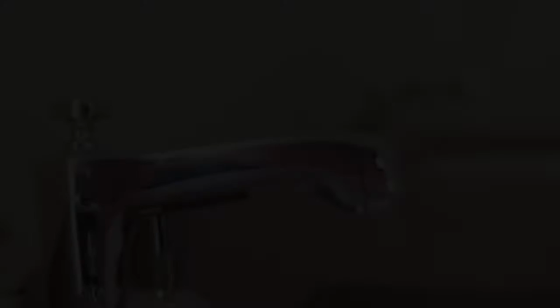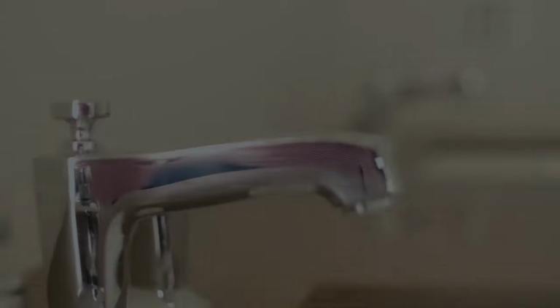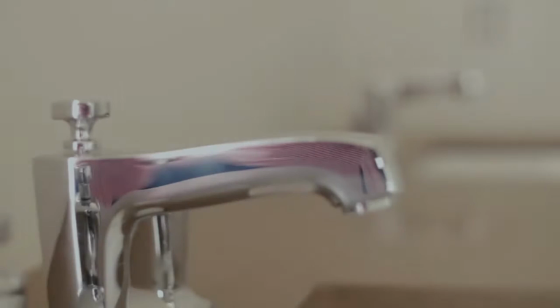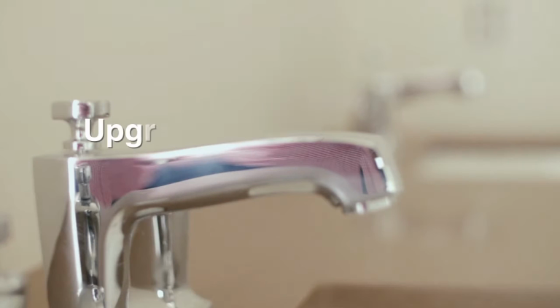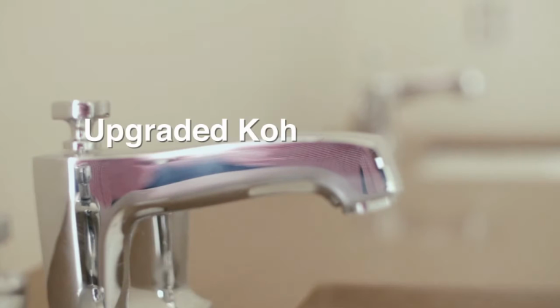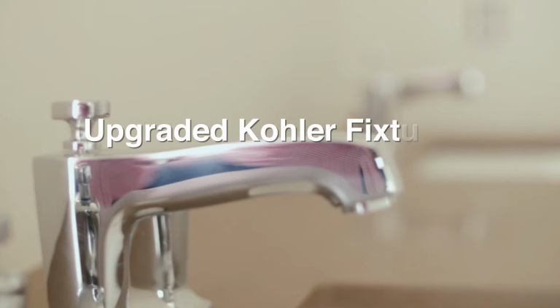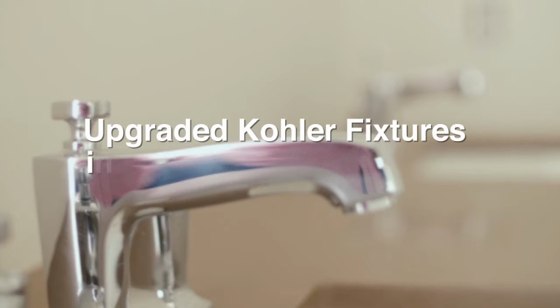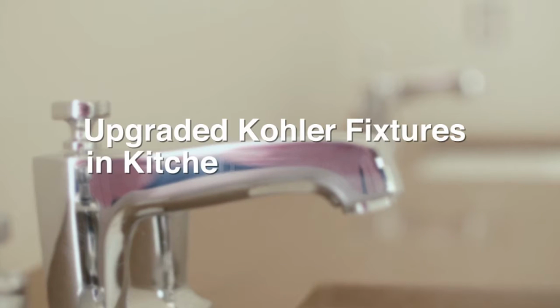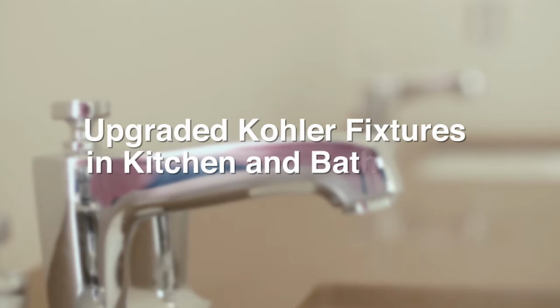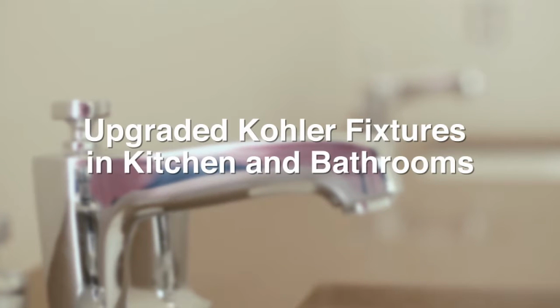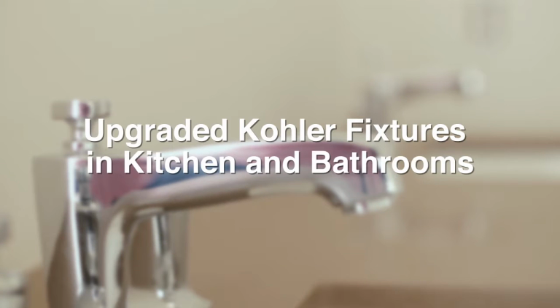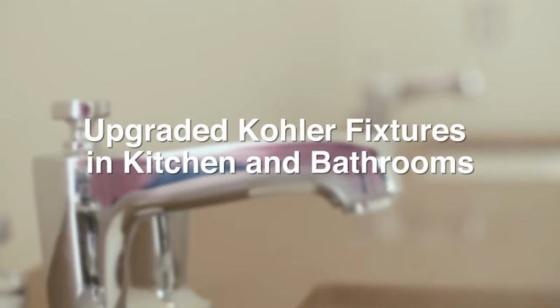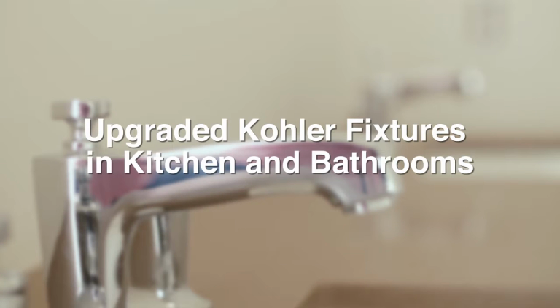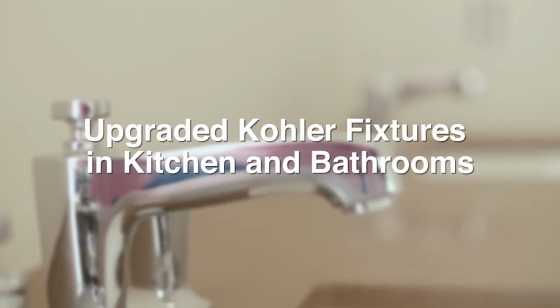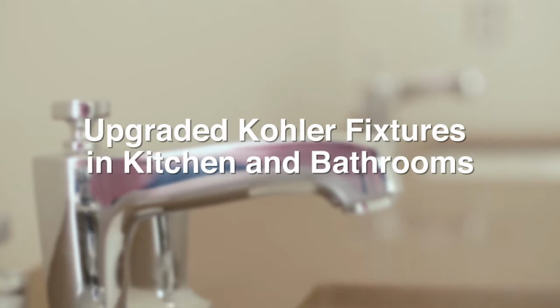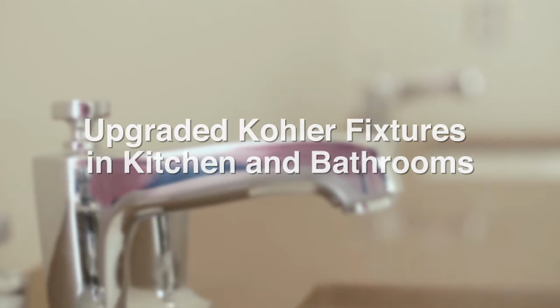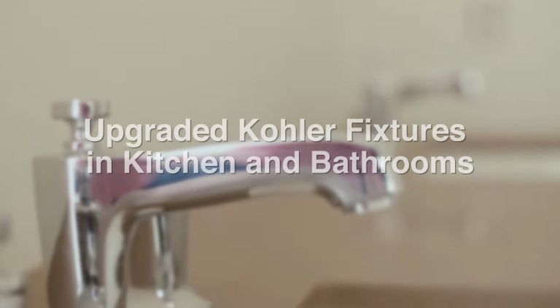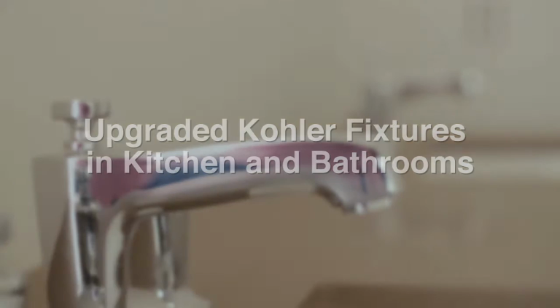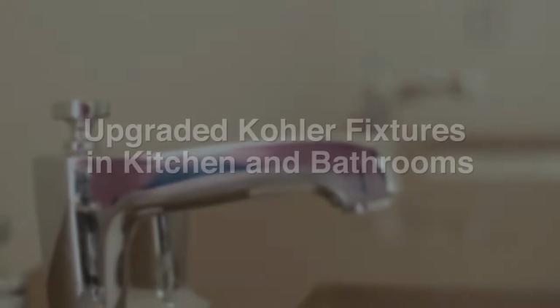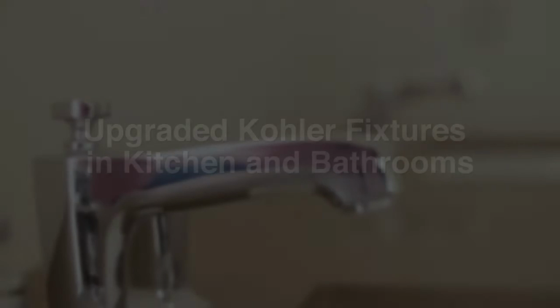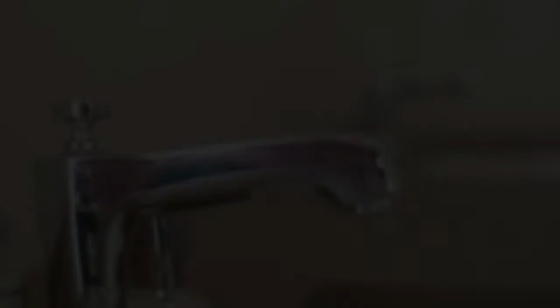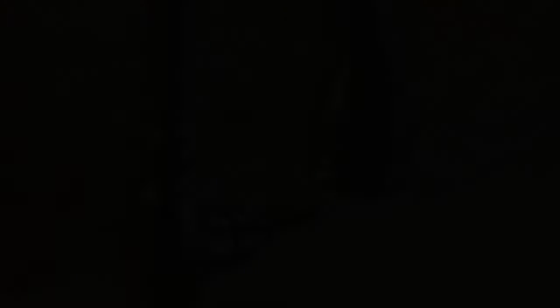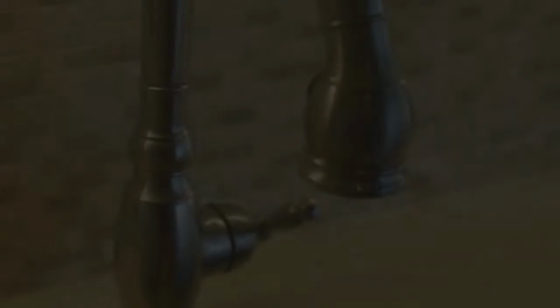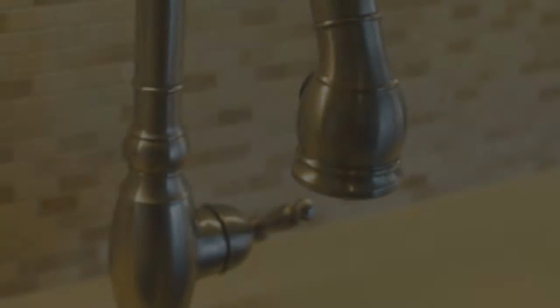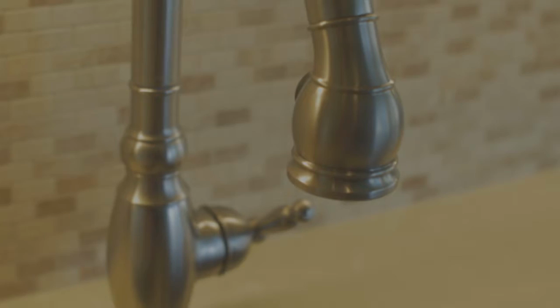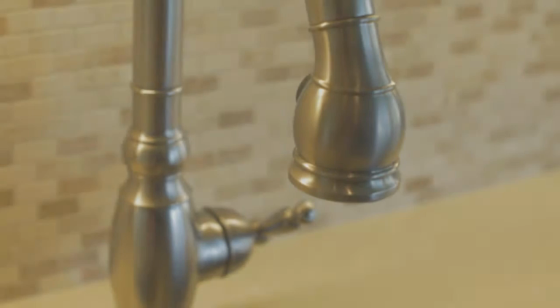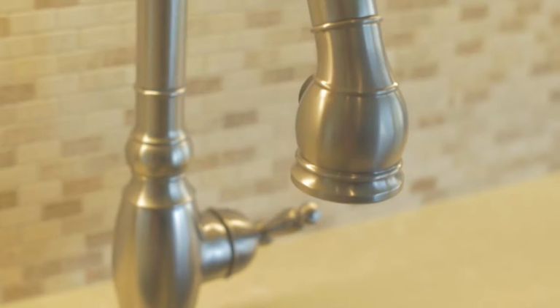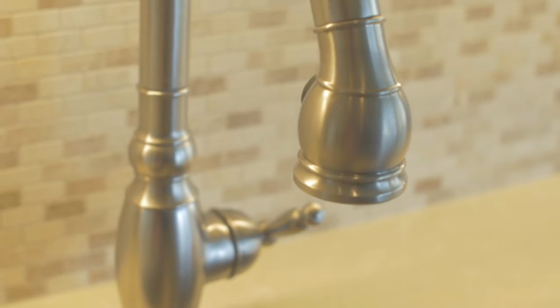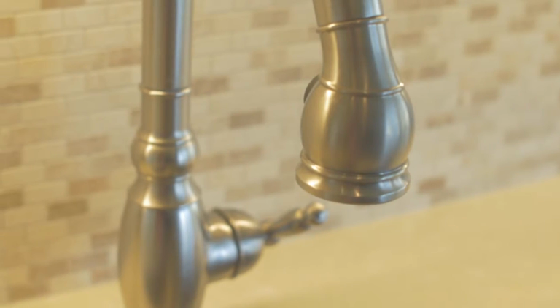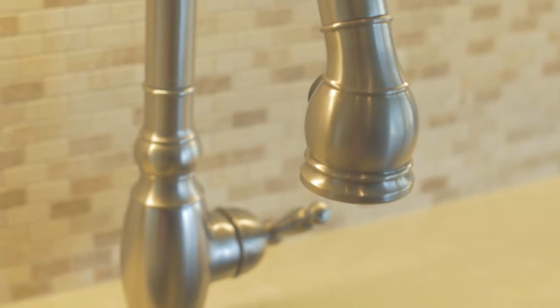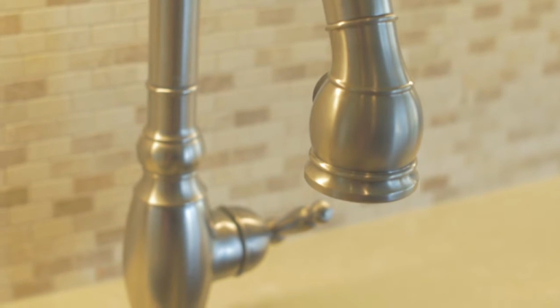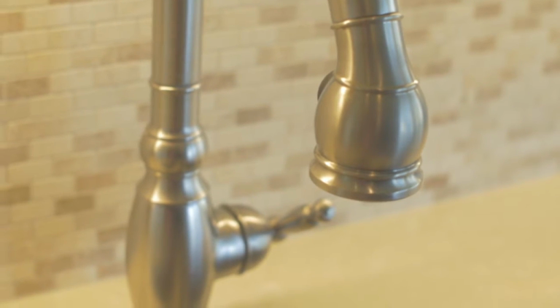All of our plumbing fixtures are the high-end Kohler line, offering you many styles and shapes to choose from. They are efficient and come with impeccable service from Kohler.